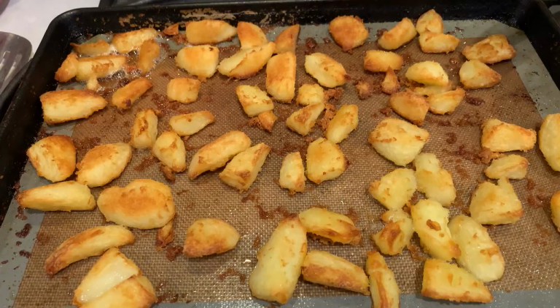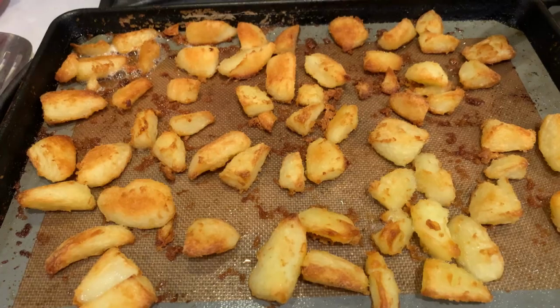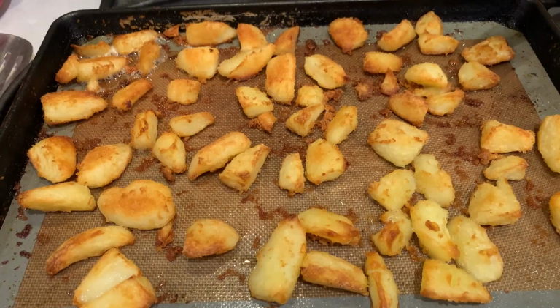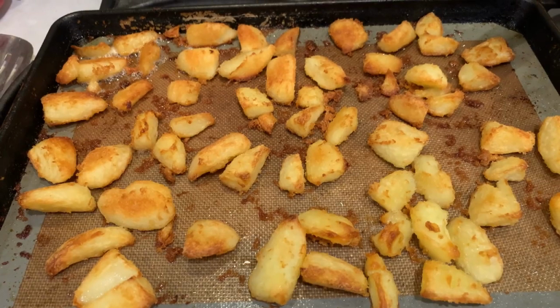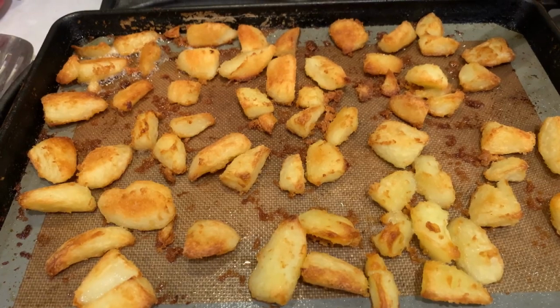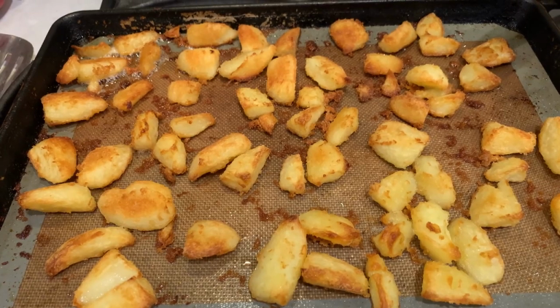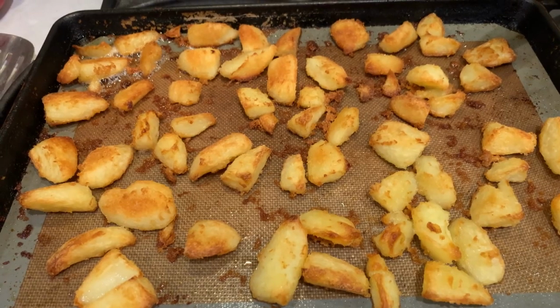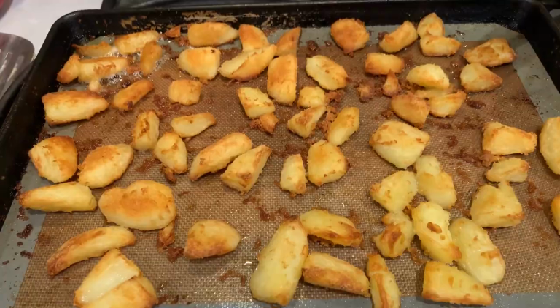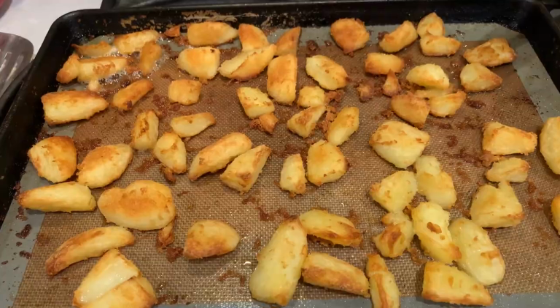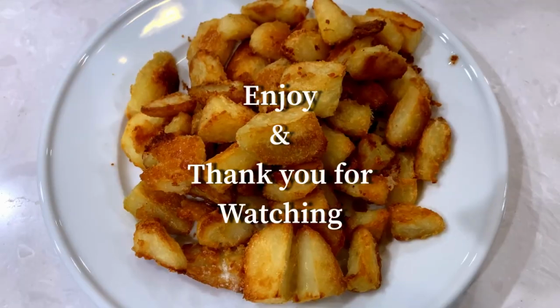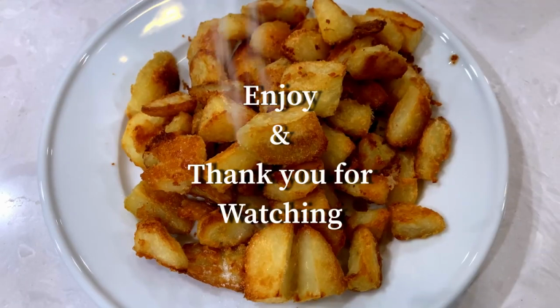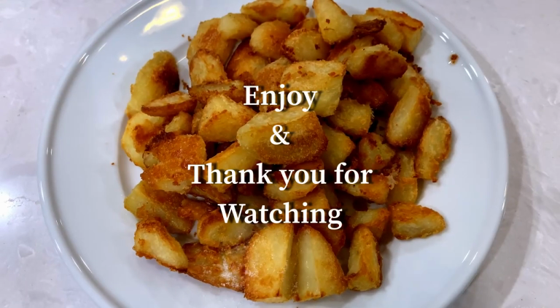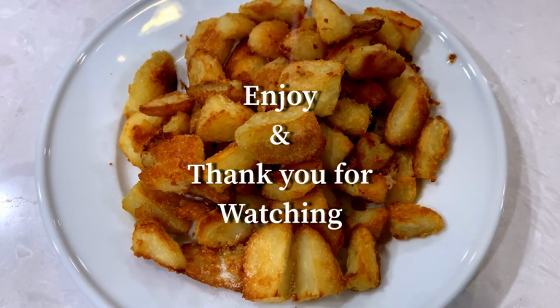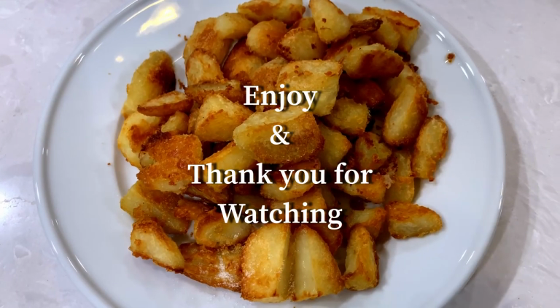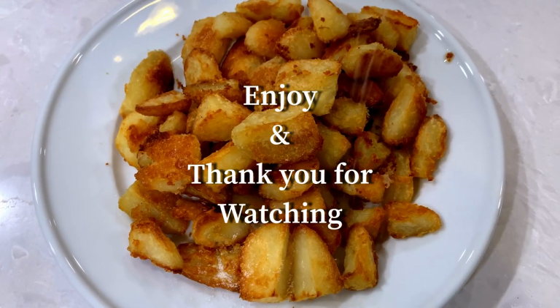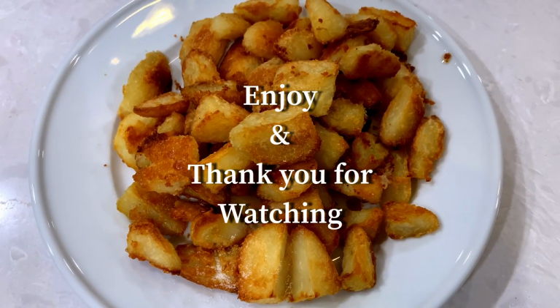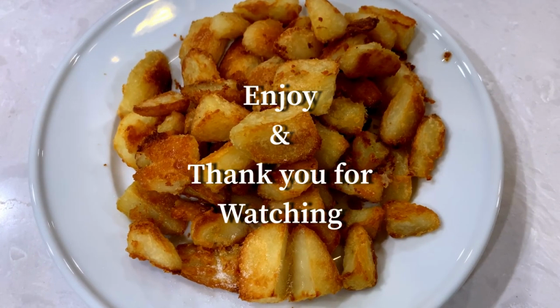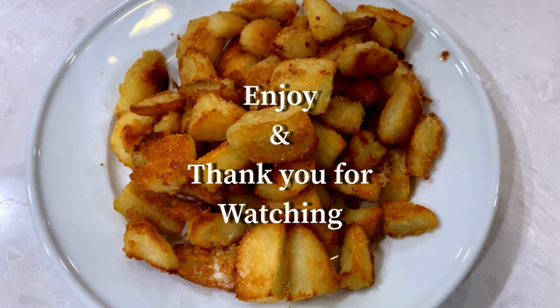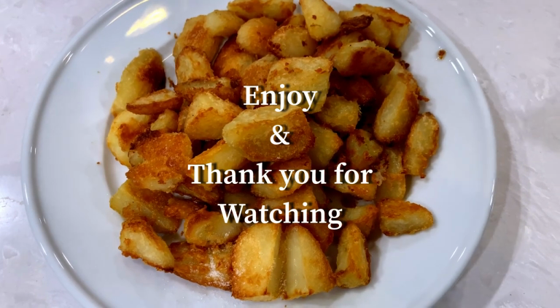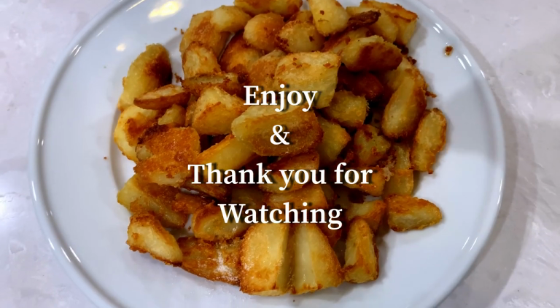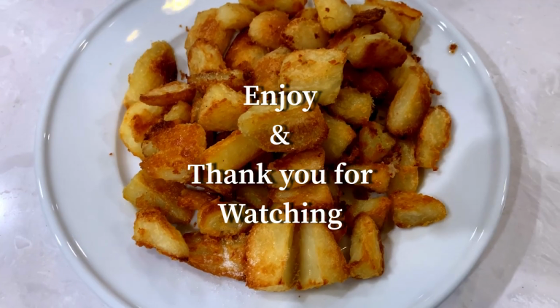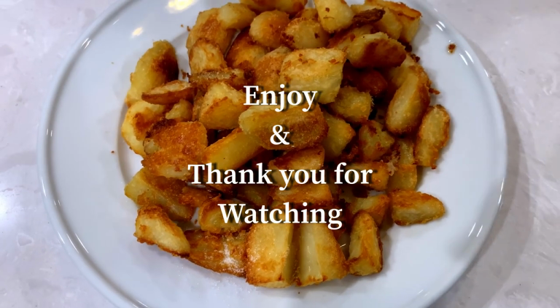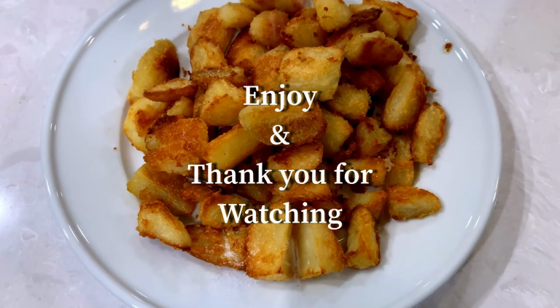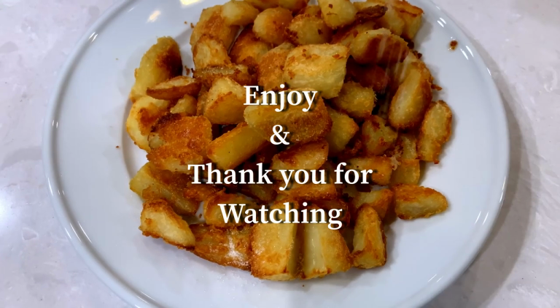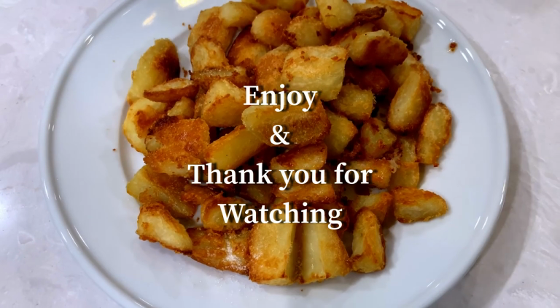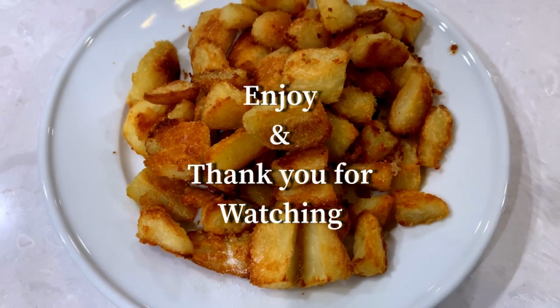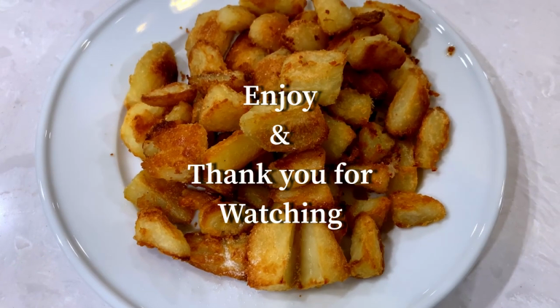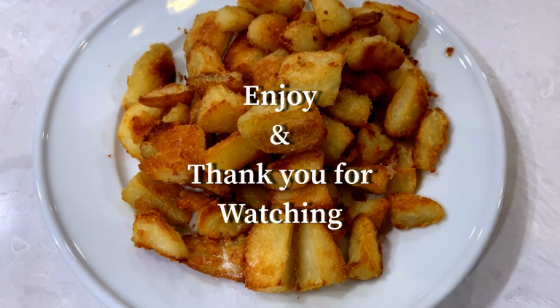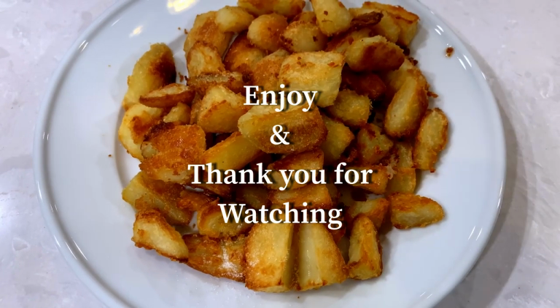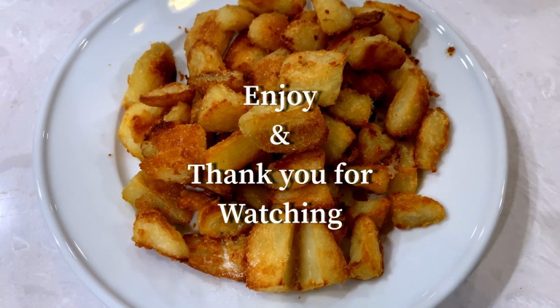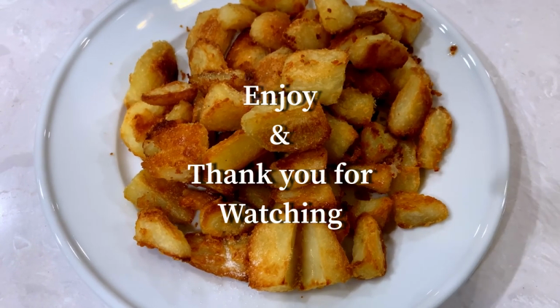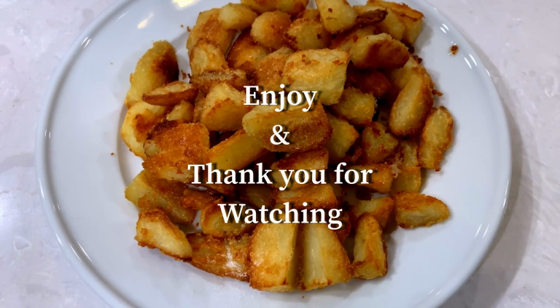When they're golden brown, take them out. These are ready. Let's give them another sprinkle of salt. Enjoy and thank you for watching.